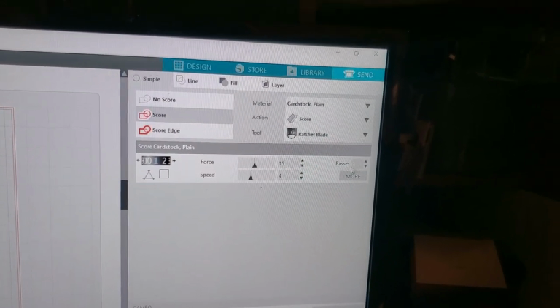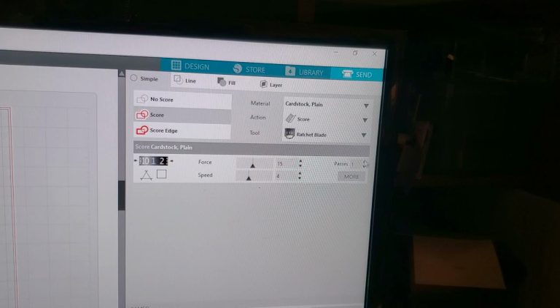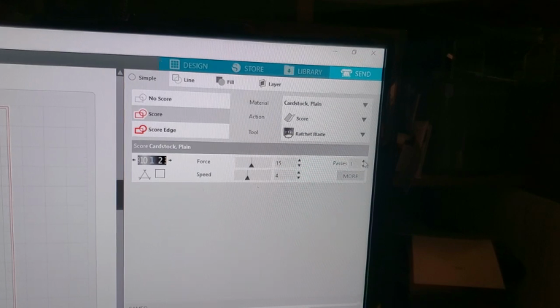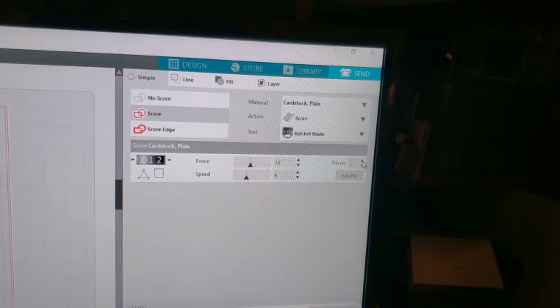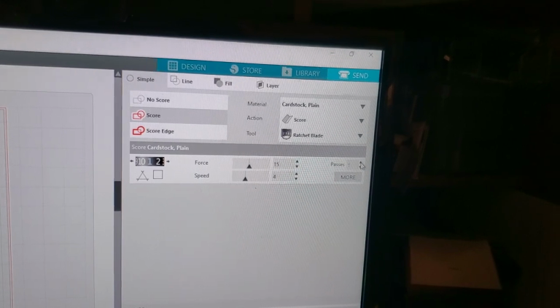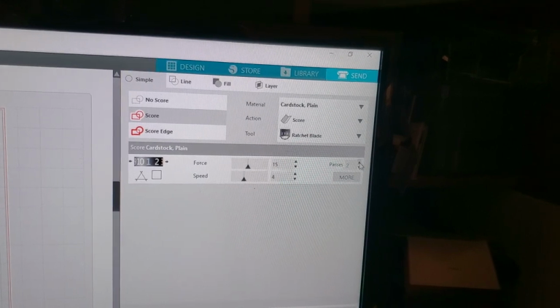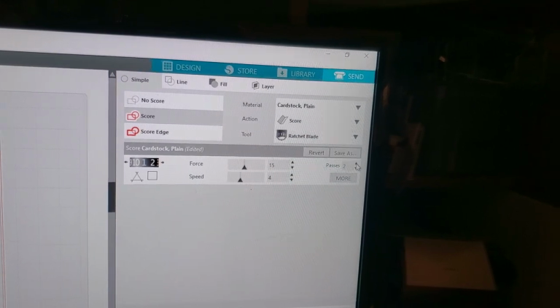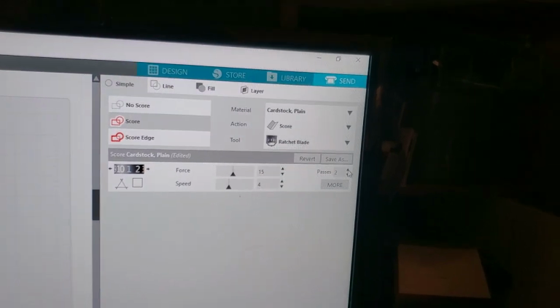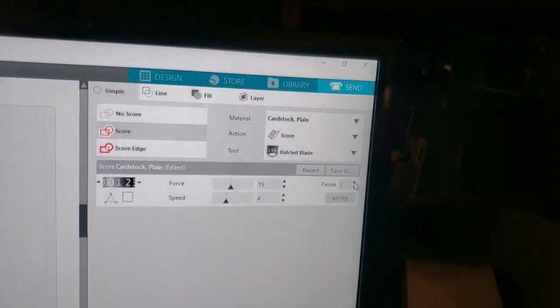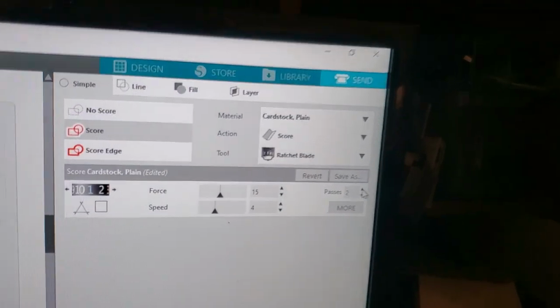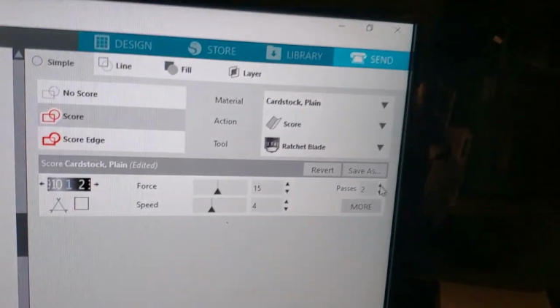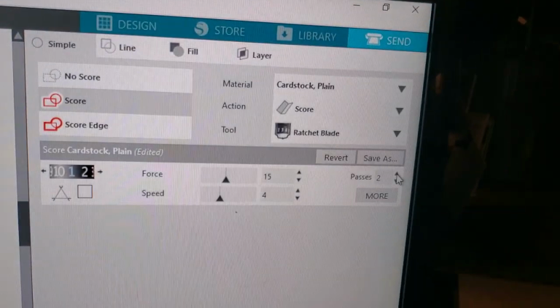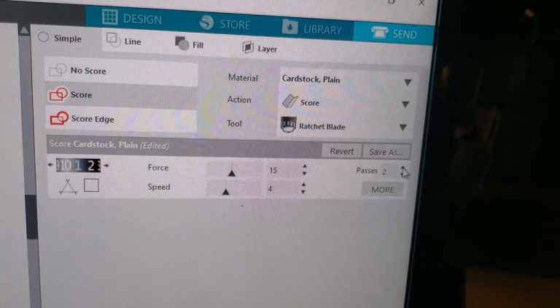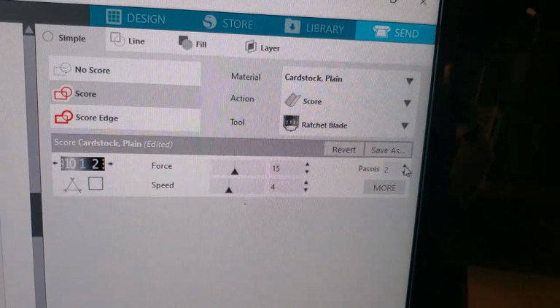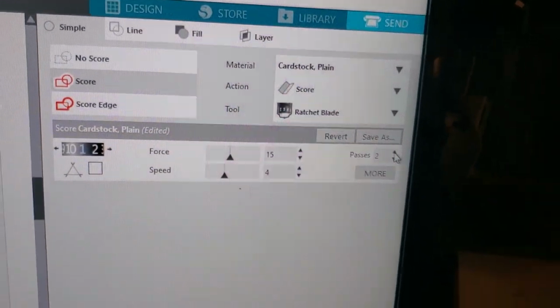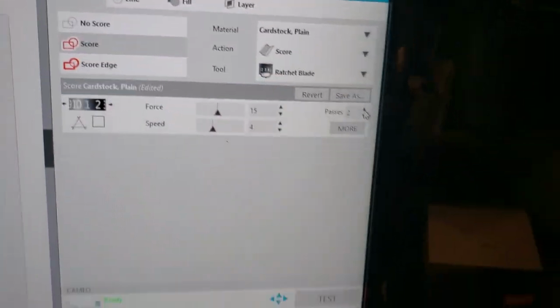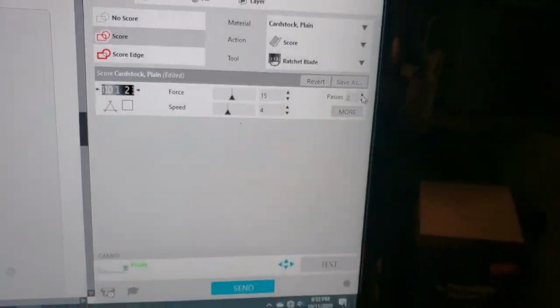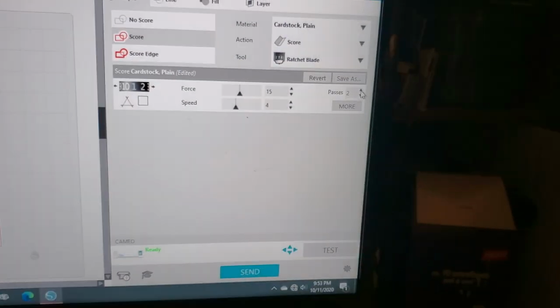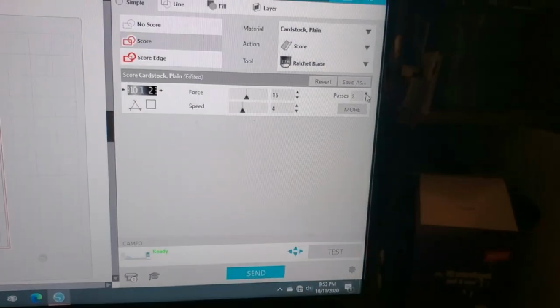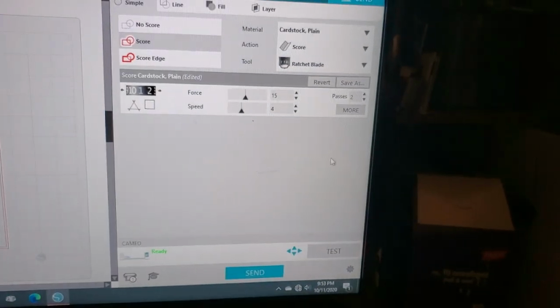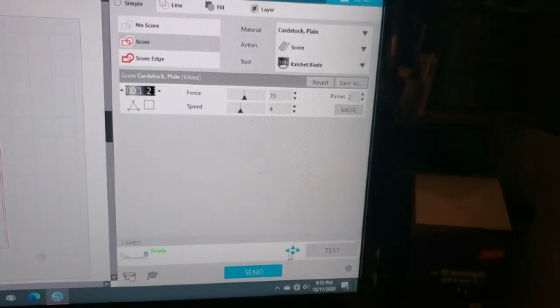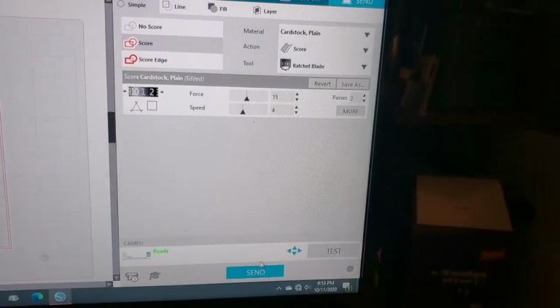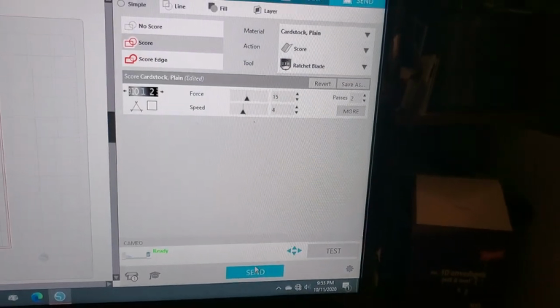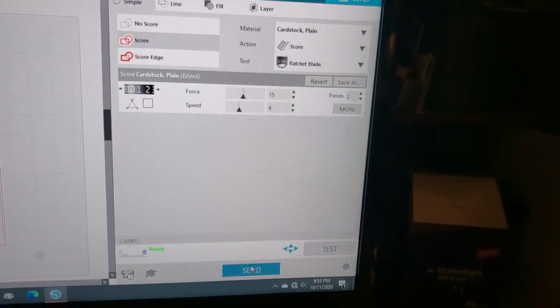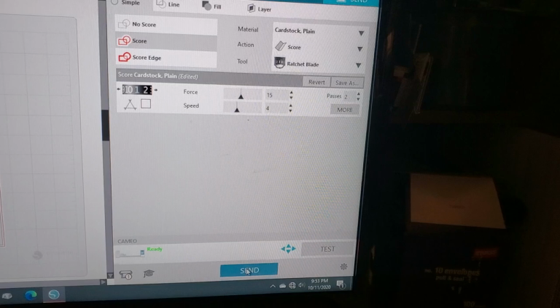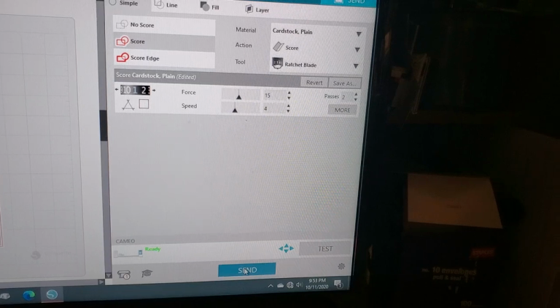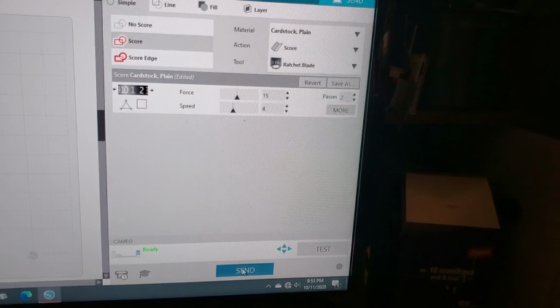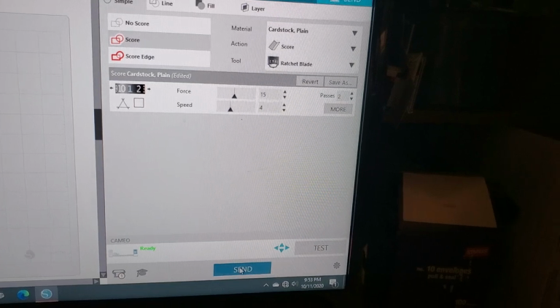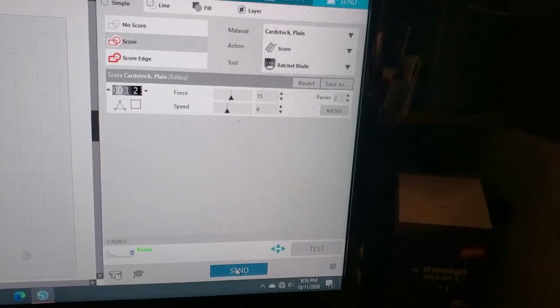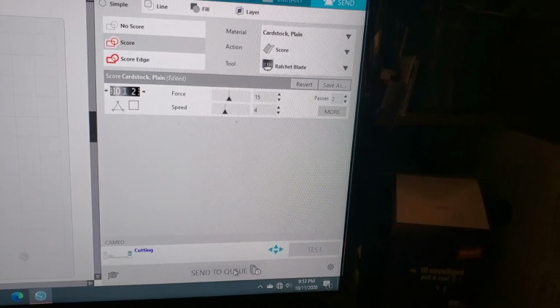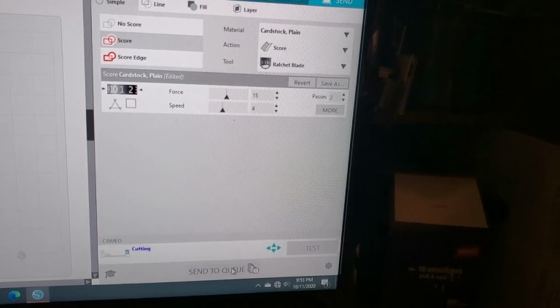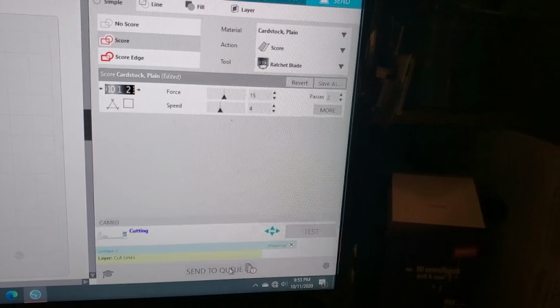I'm actually going to make it do two passes. And send.